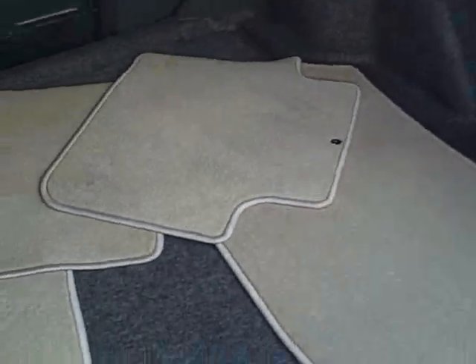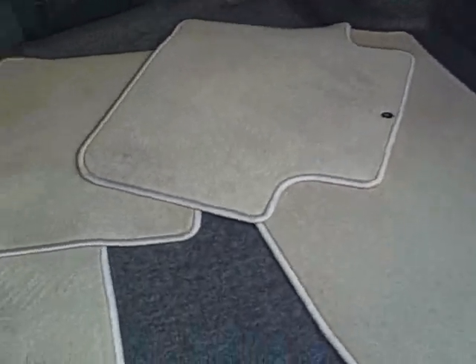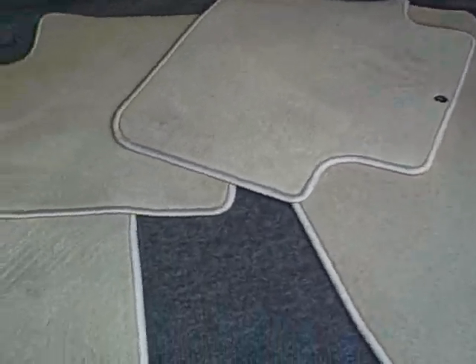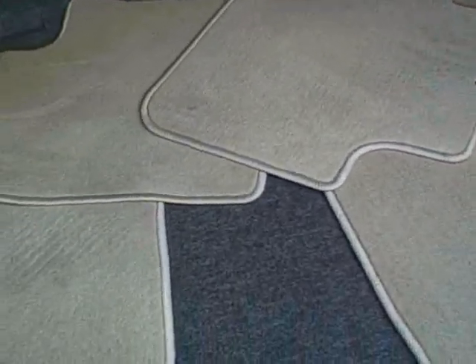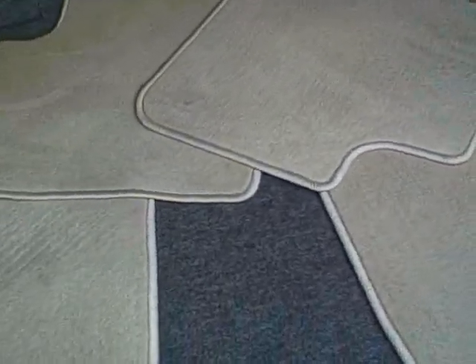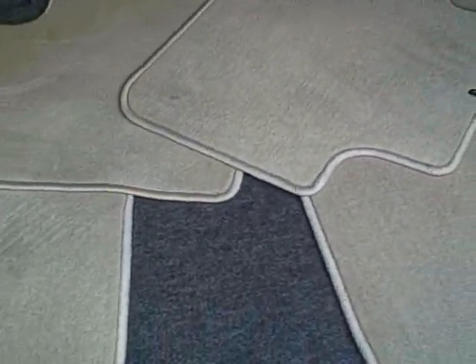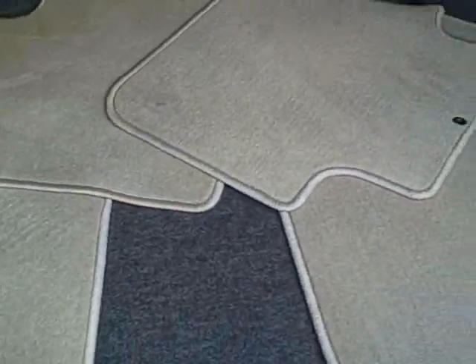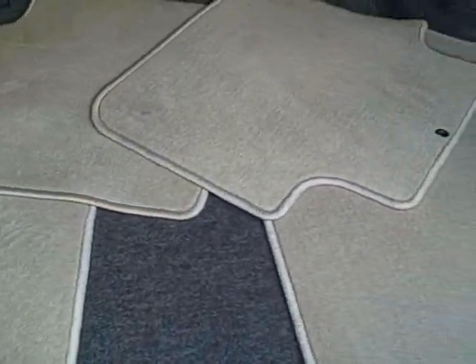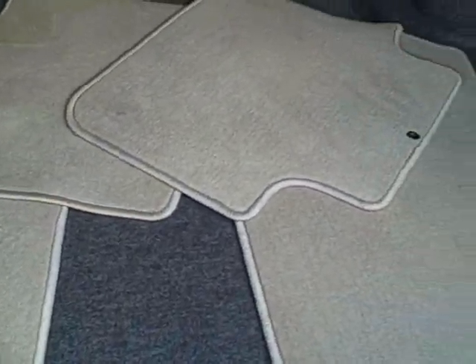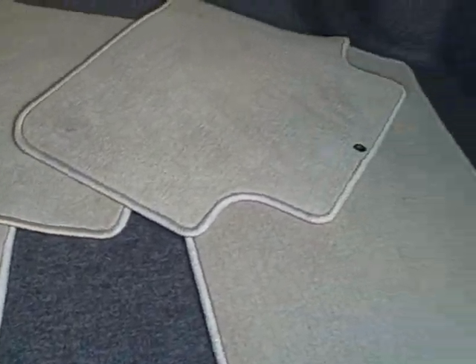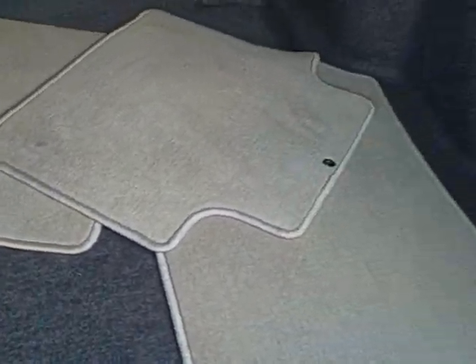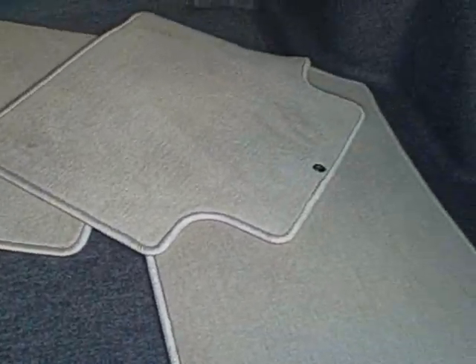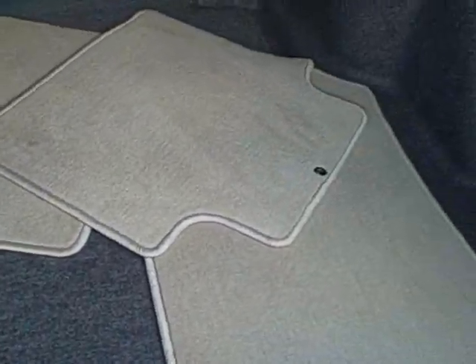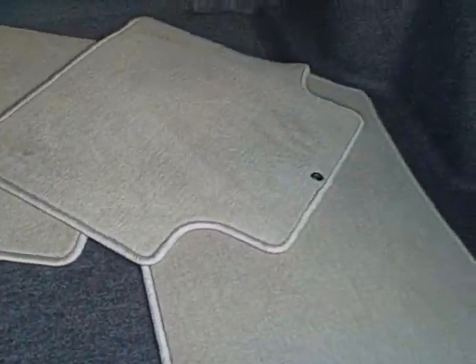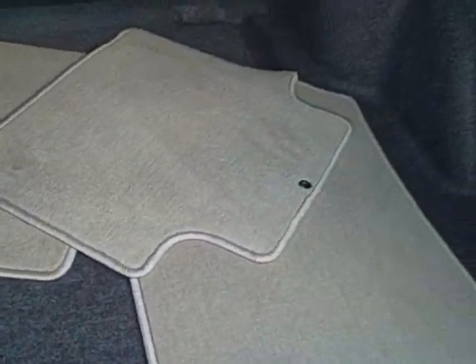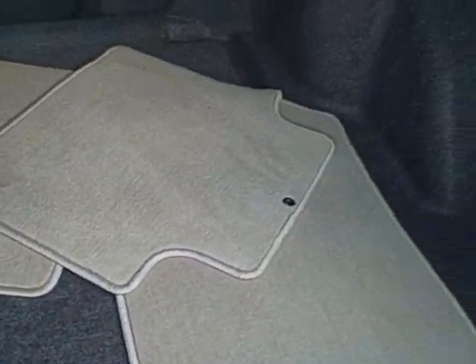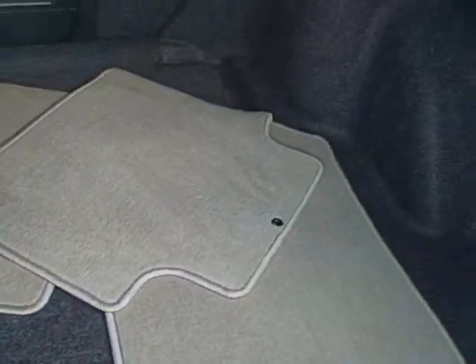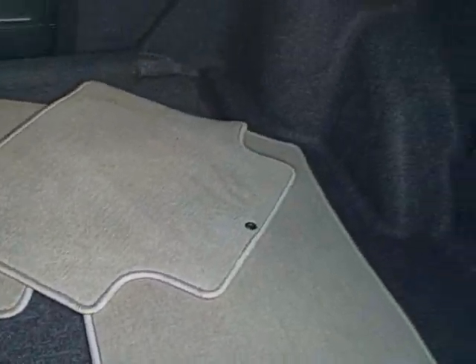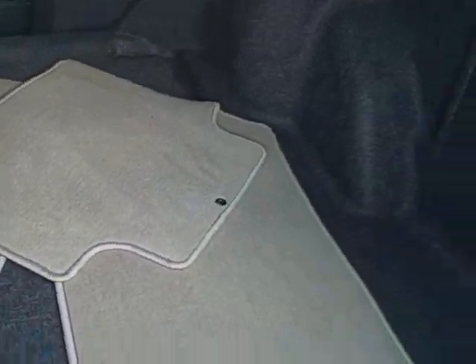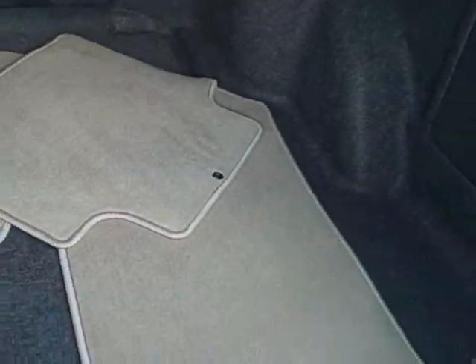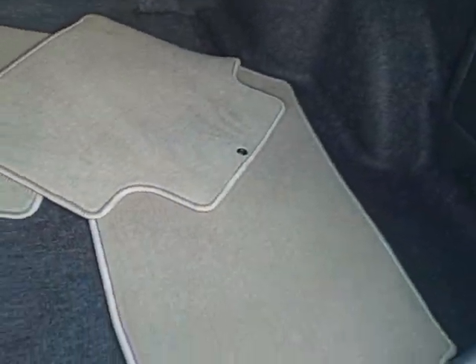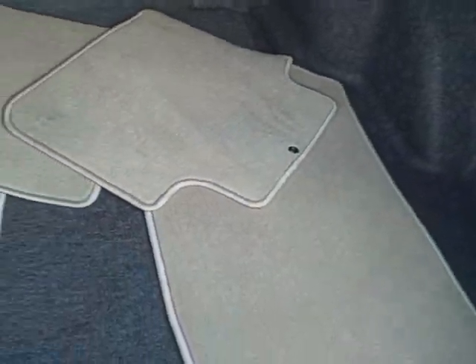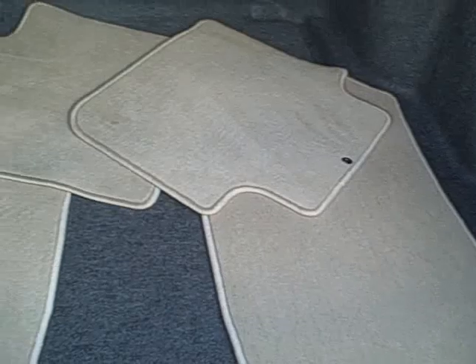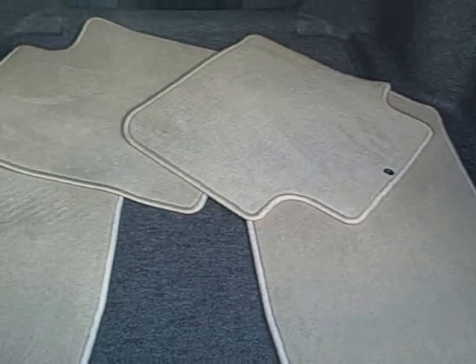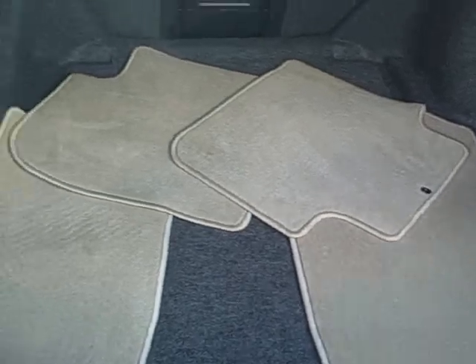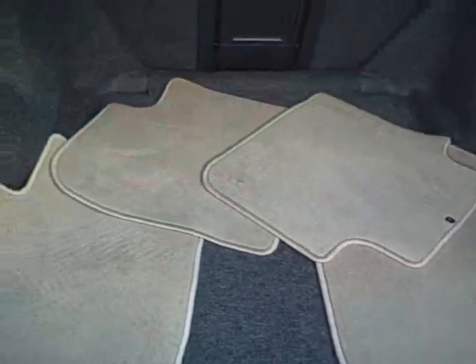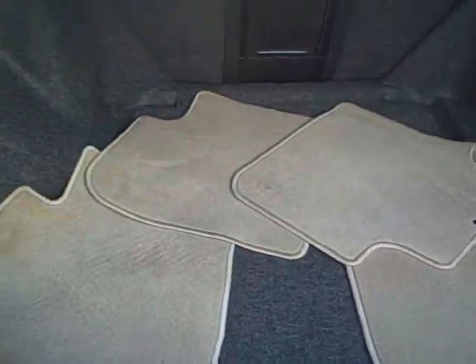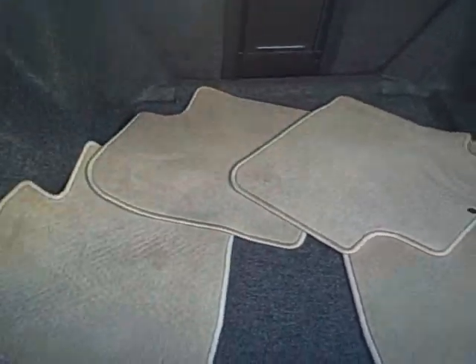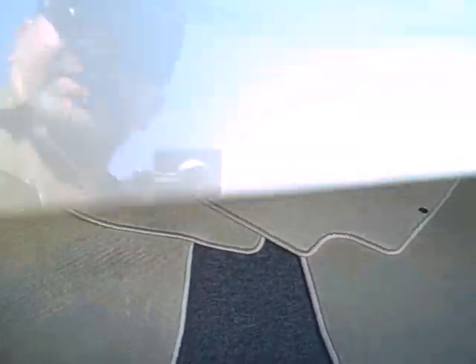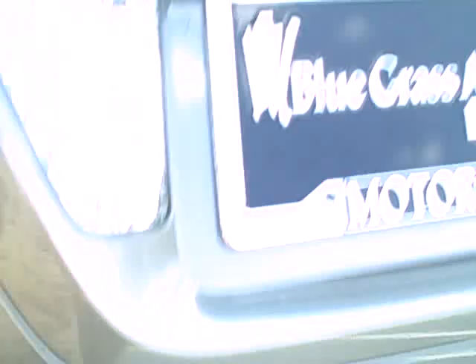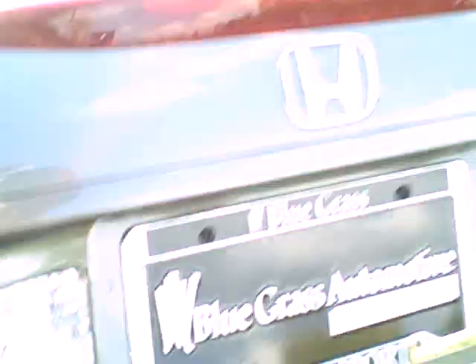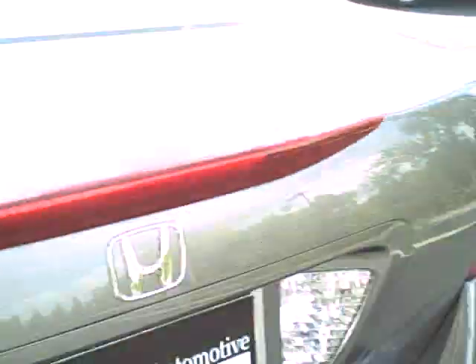Just clean as can be, it's really a nice vehicle. Mats look like they're new.